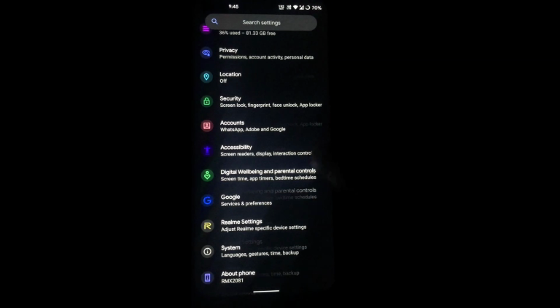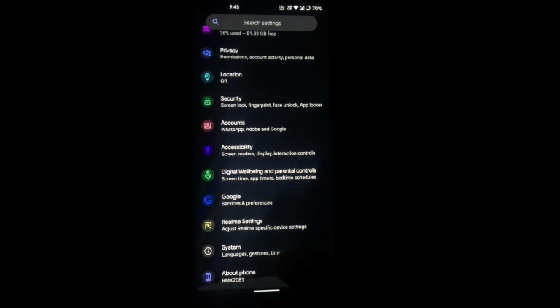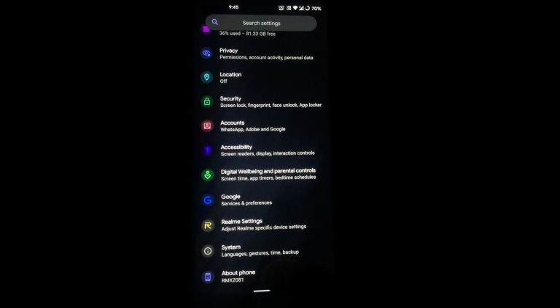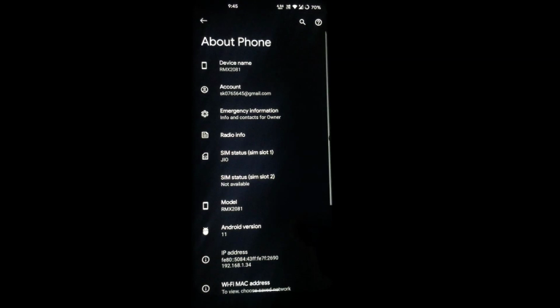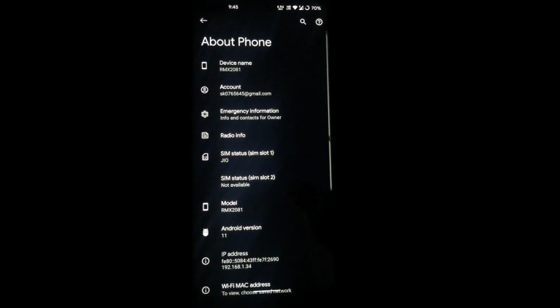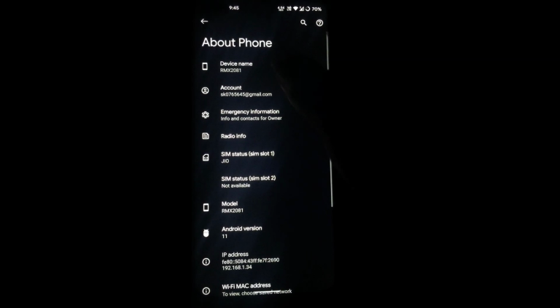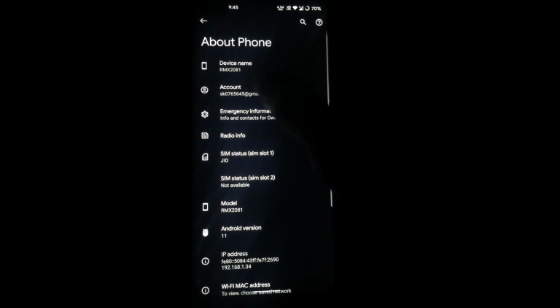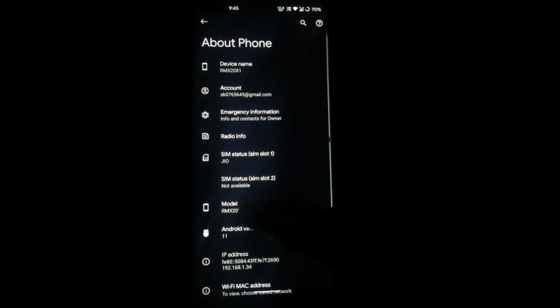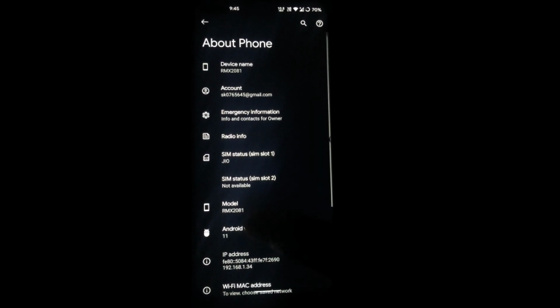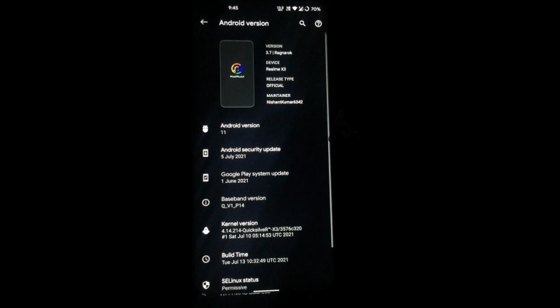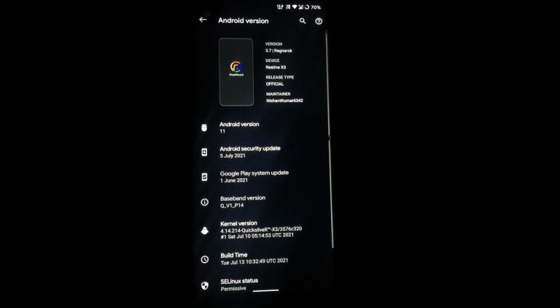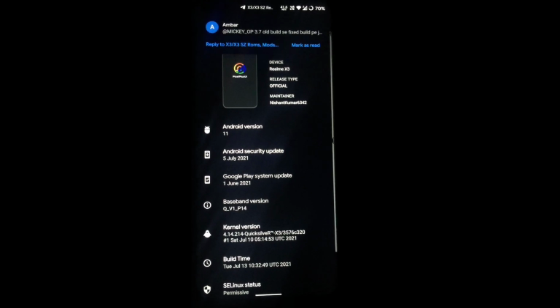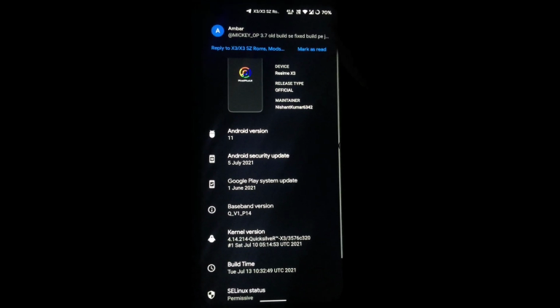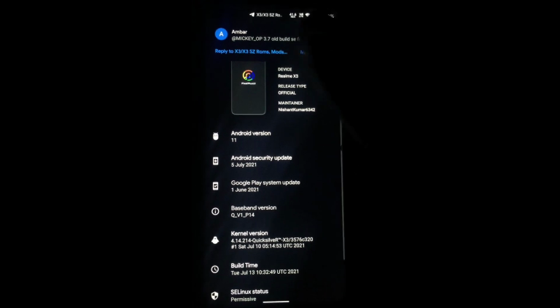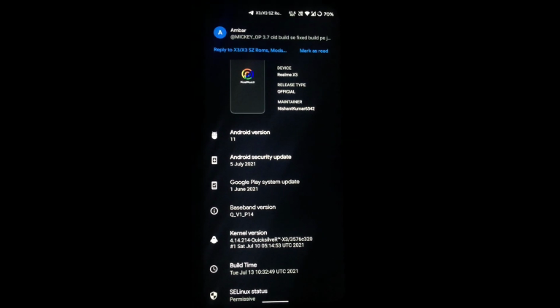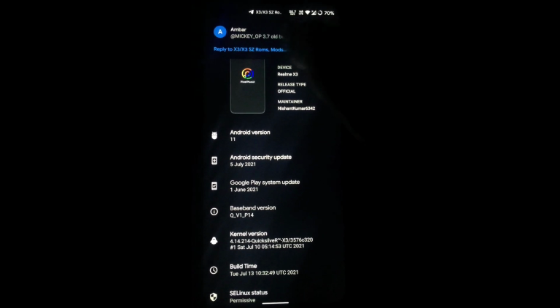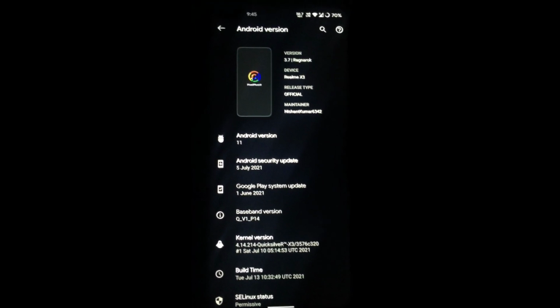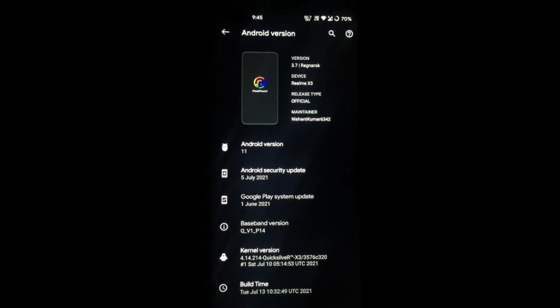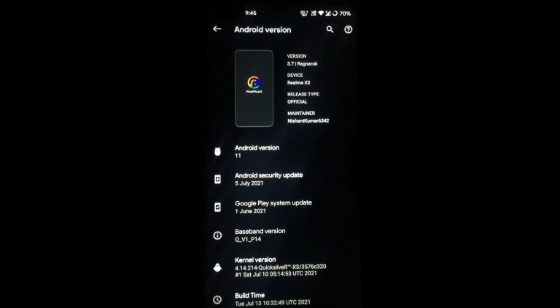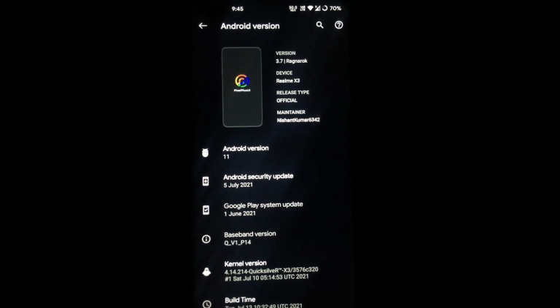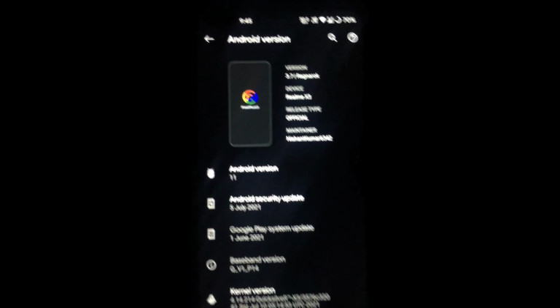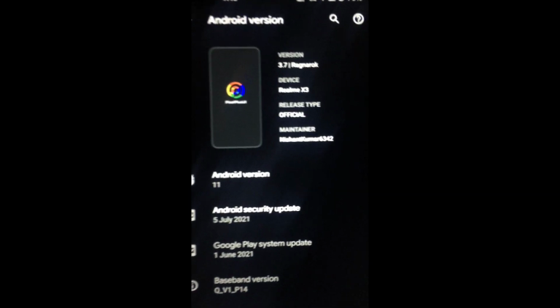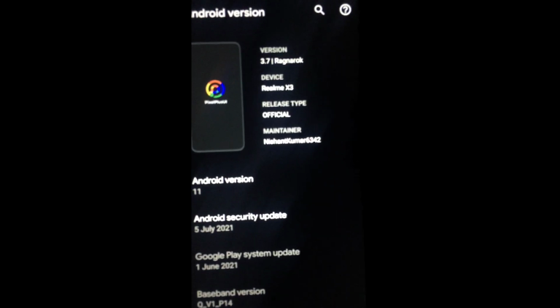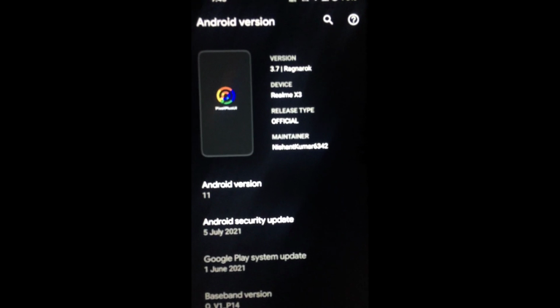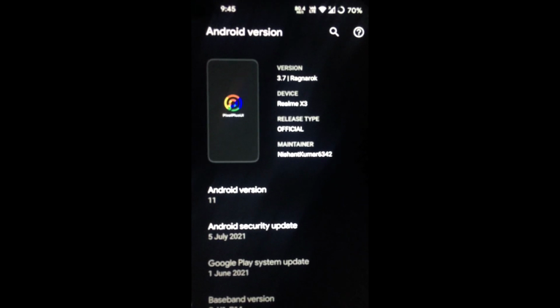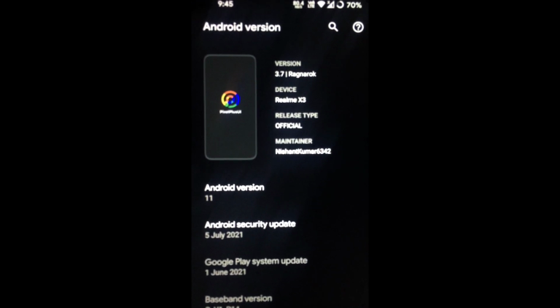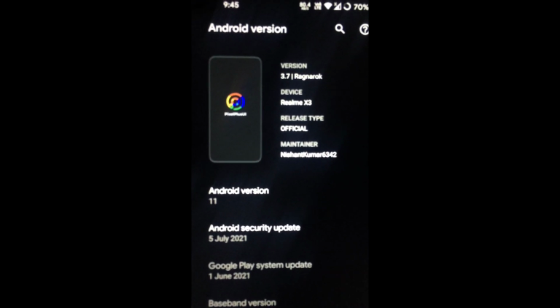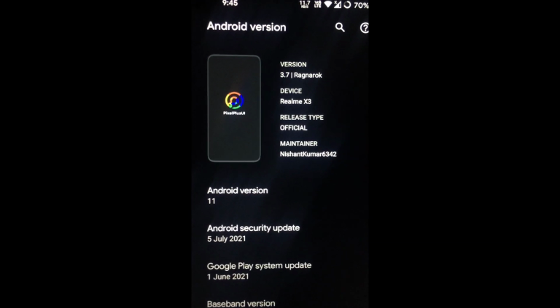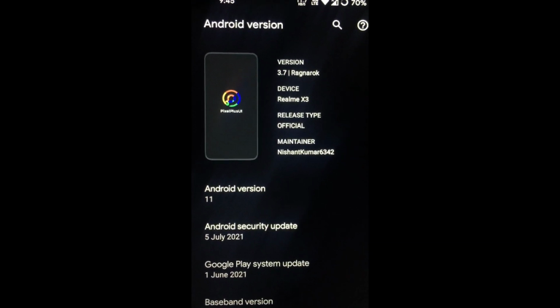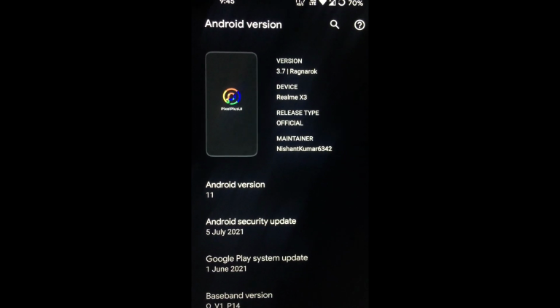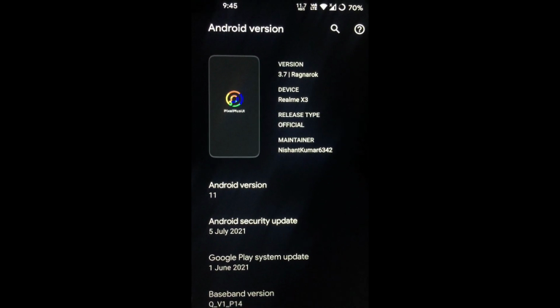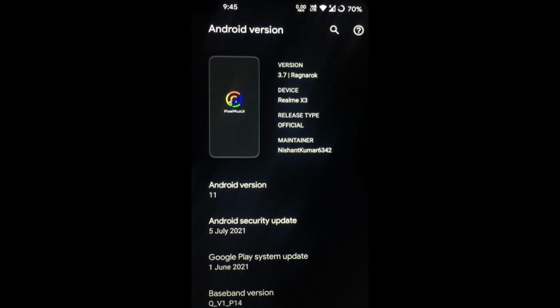As you can see, the latest update is now successfully installed. Let's check the gaming performance.